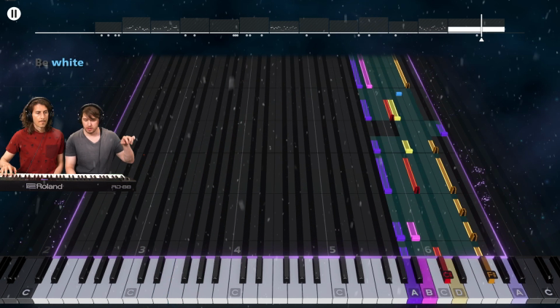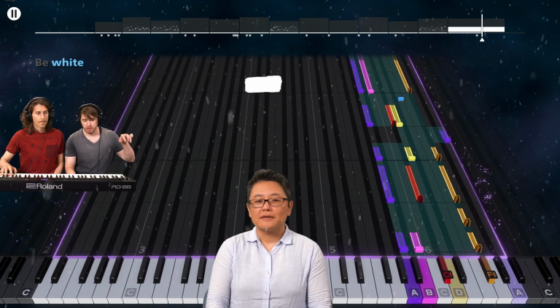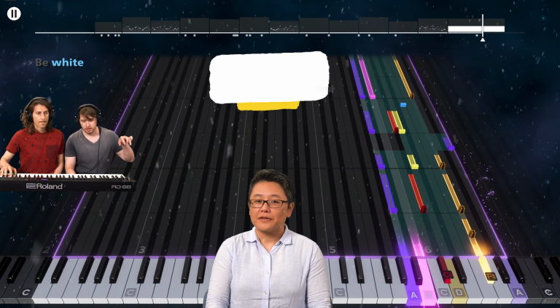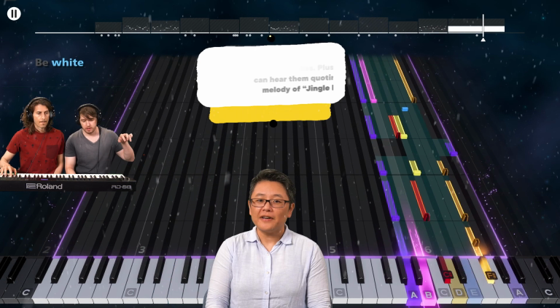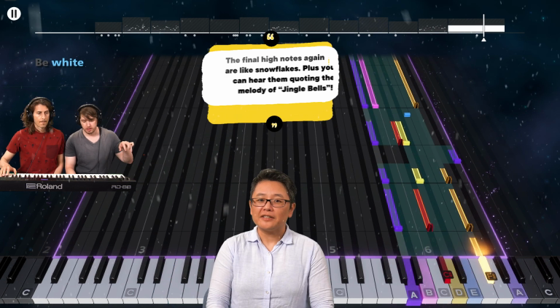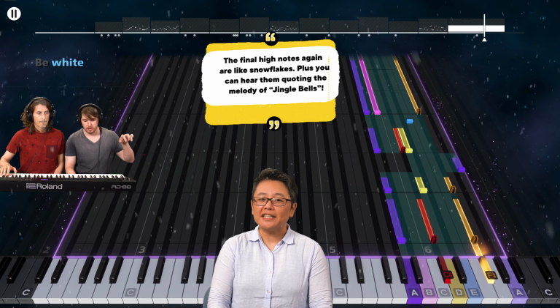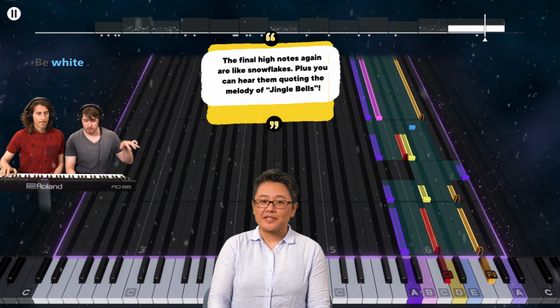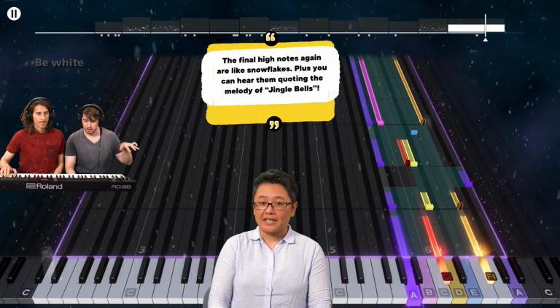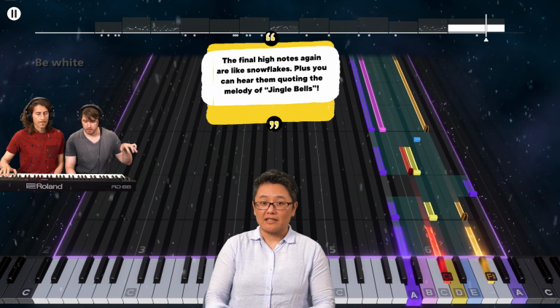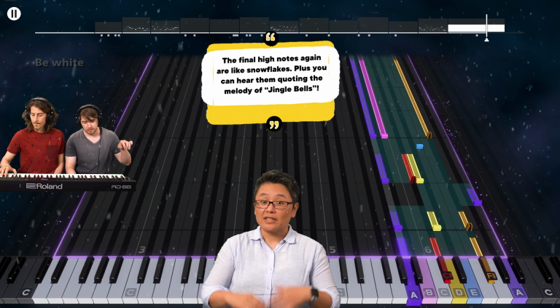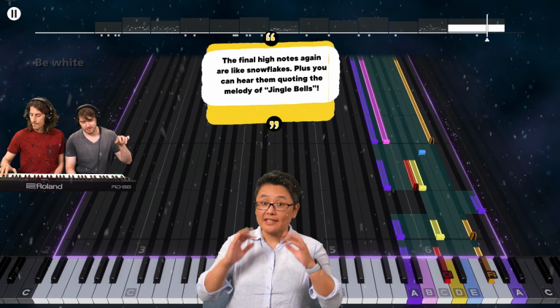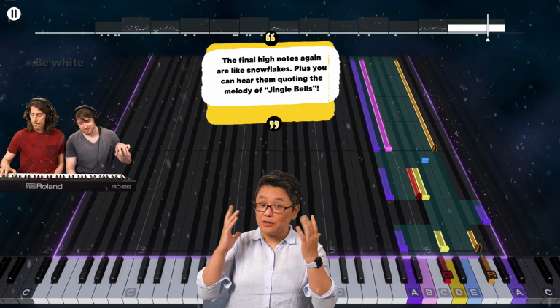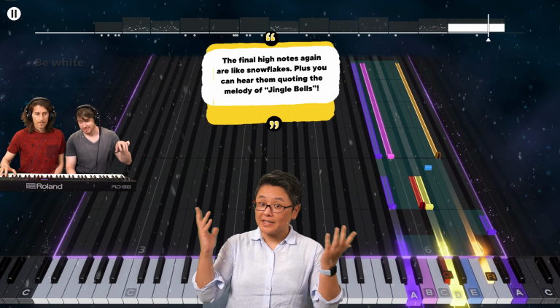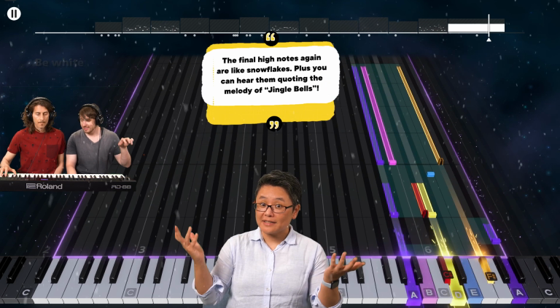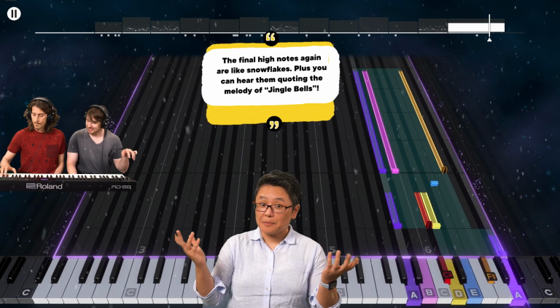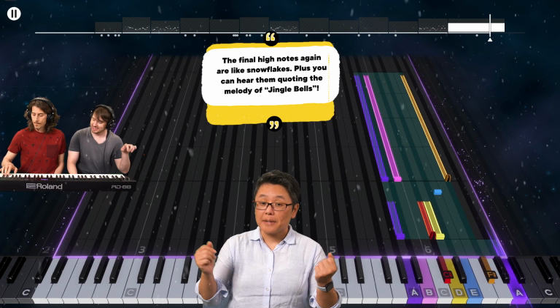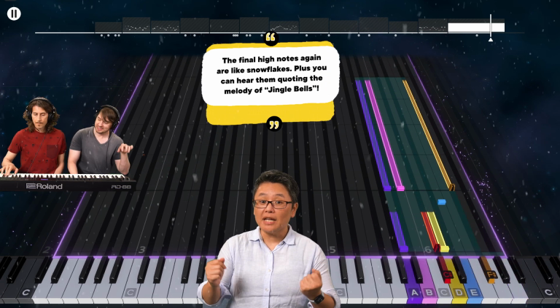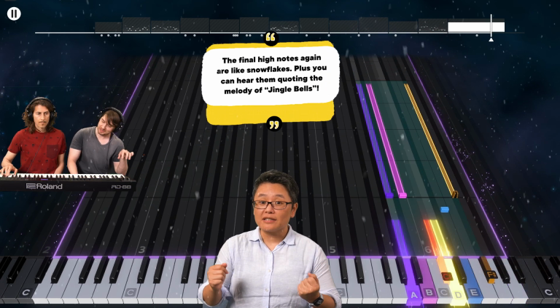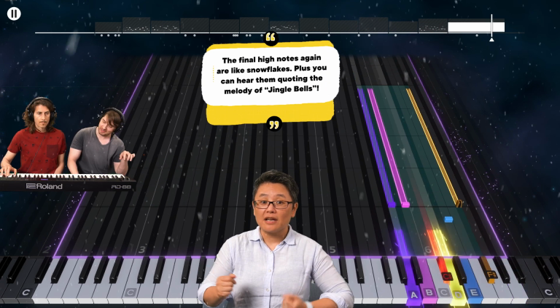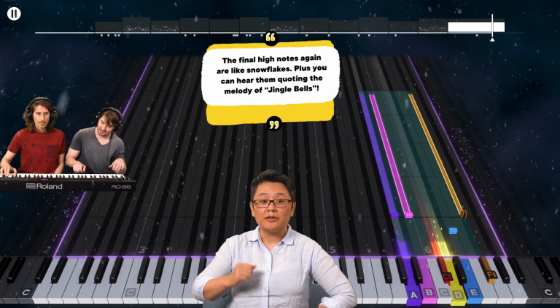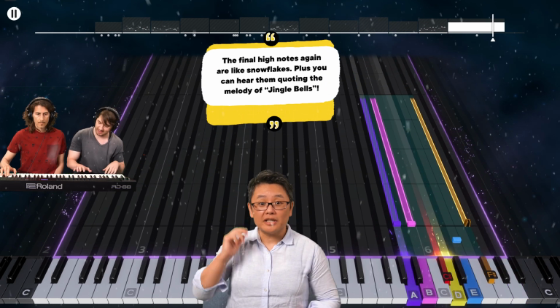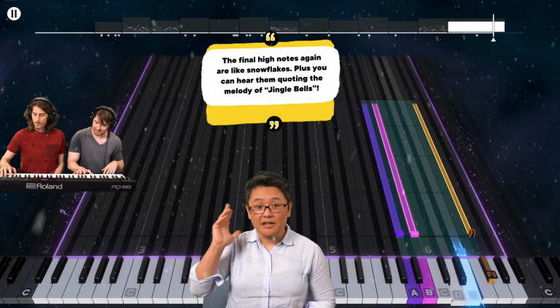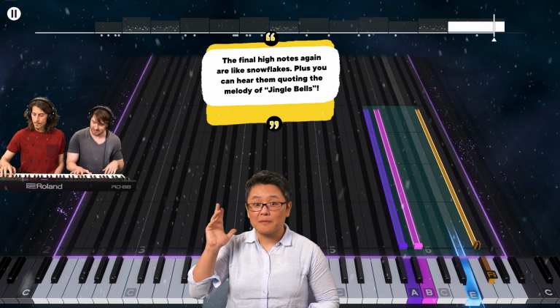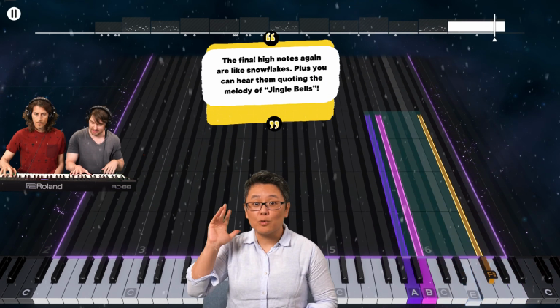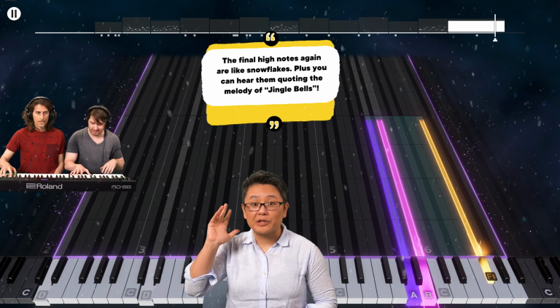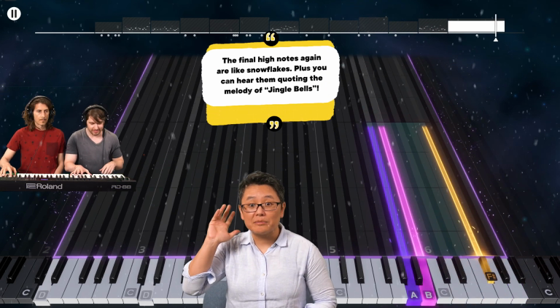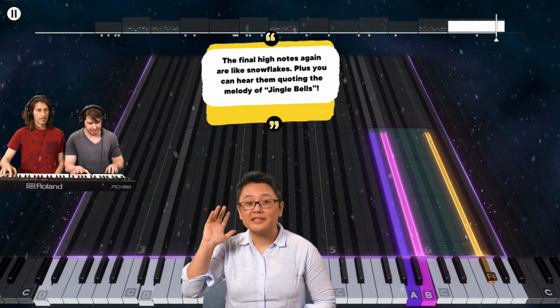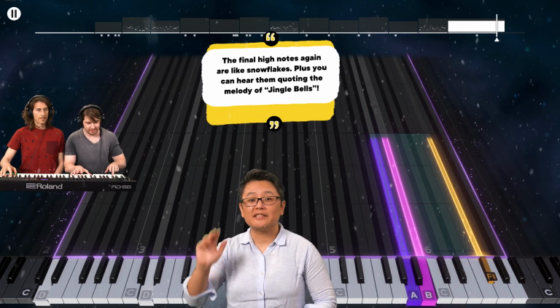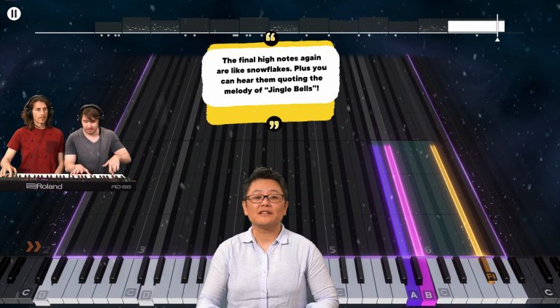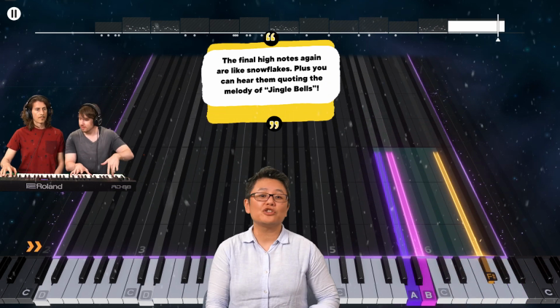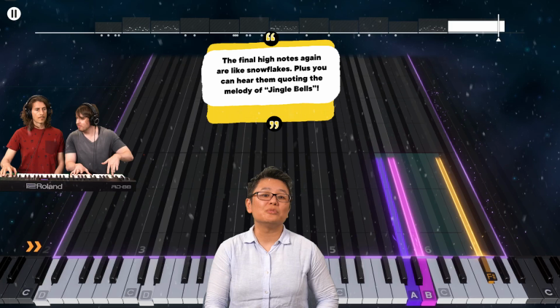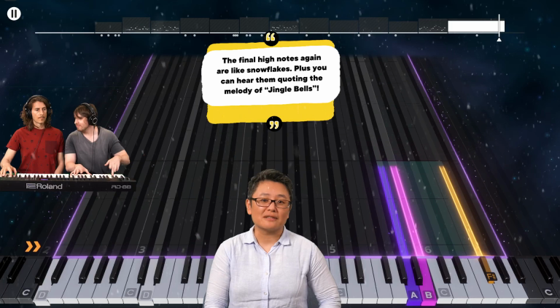The final high notes again are like snowflakes. Plus, you can hear them quoting the melody of Jingle Bells.